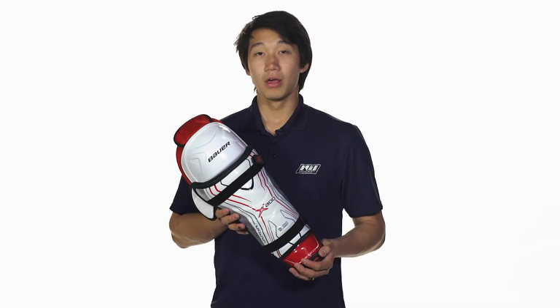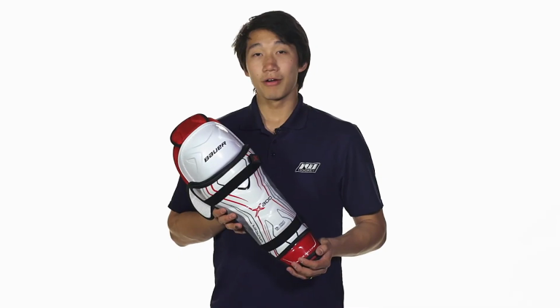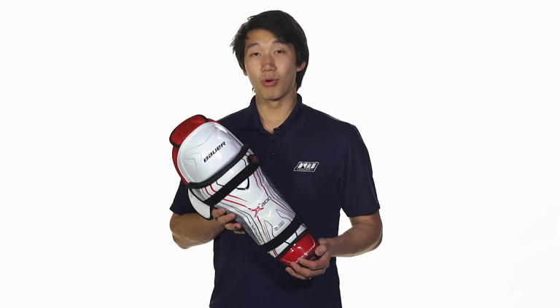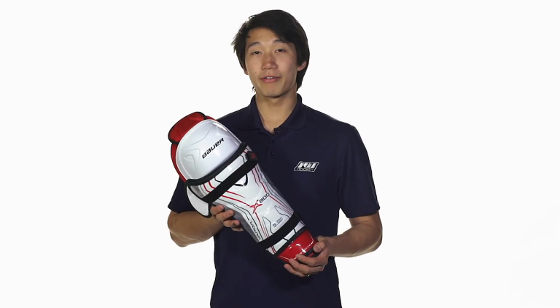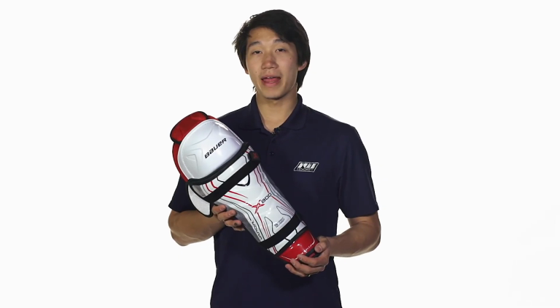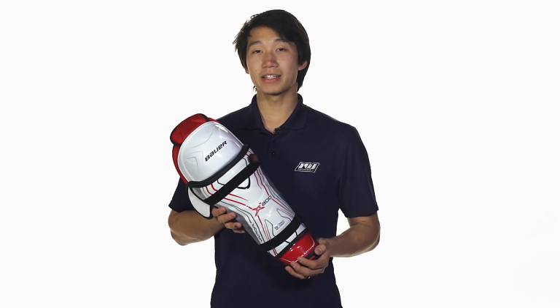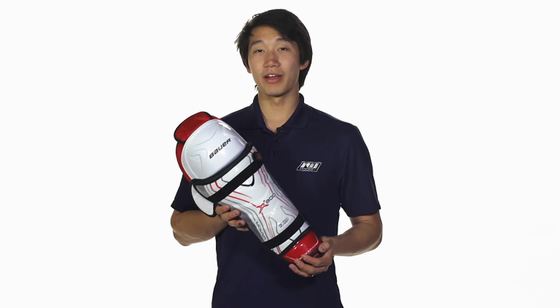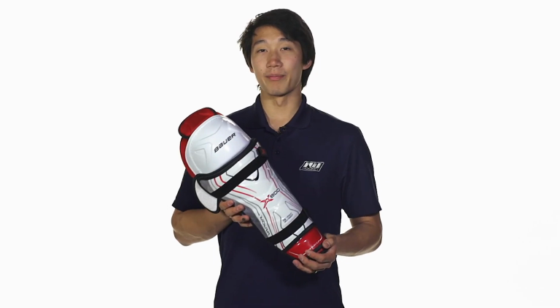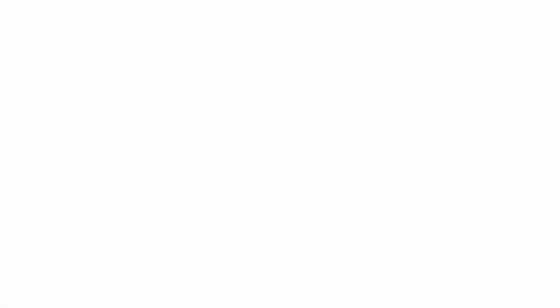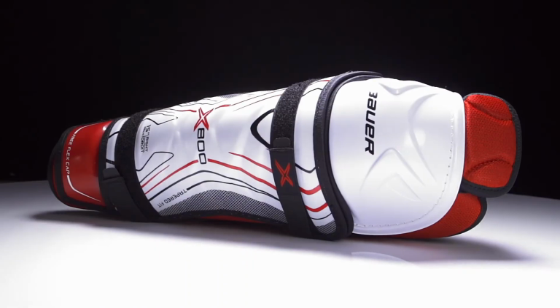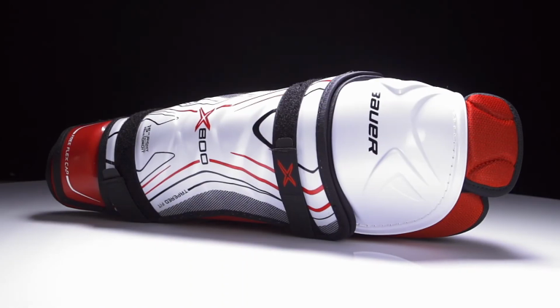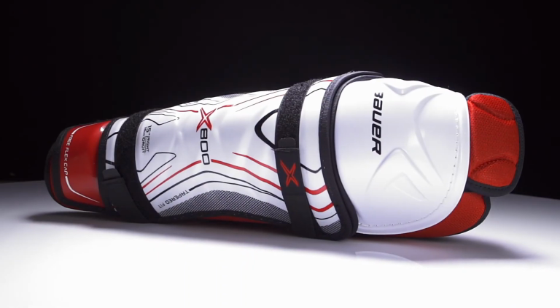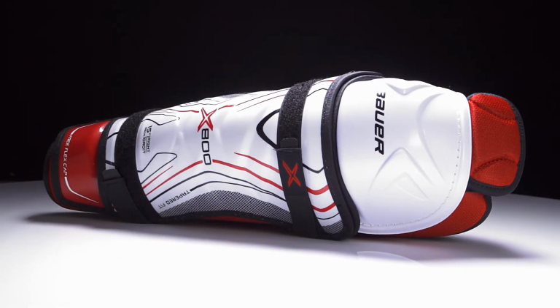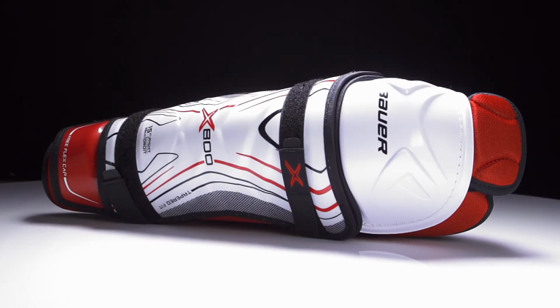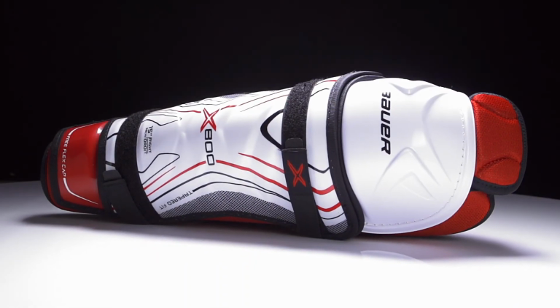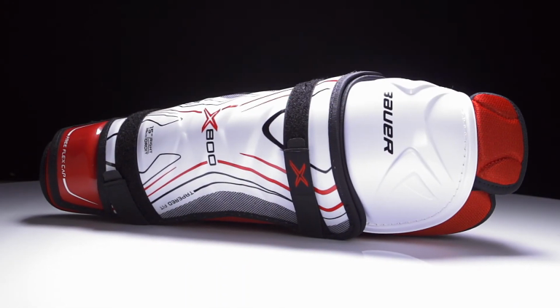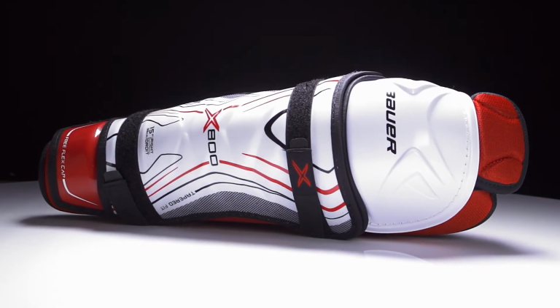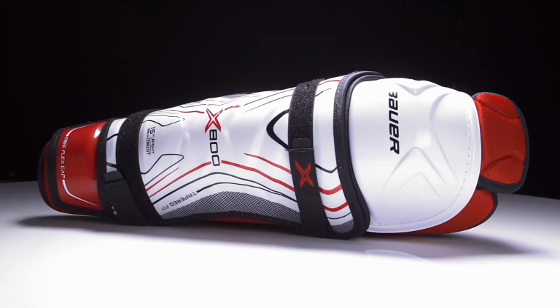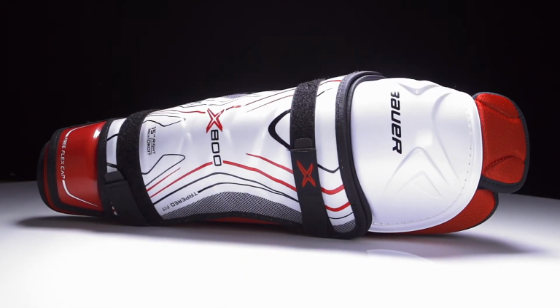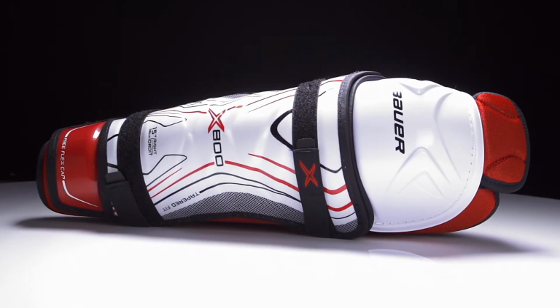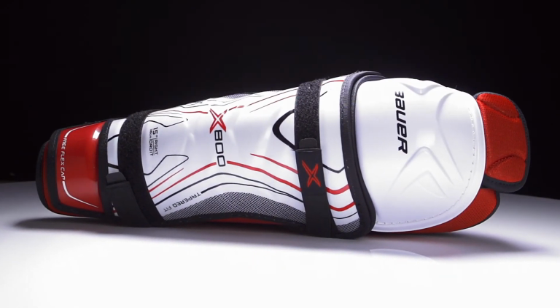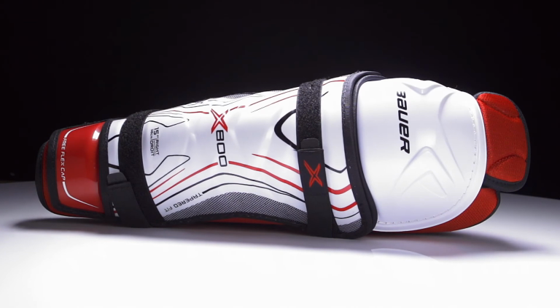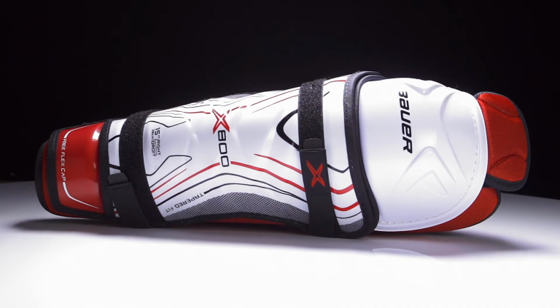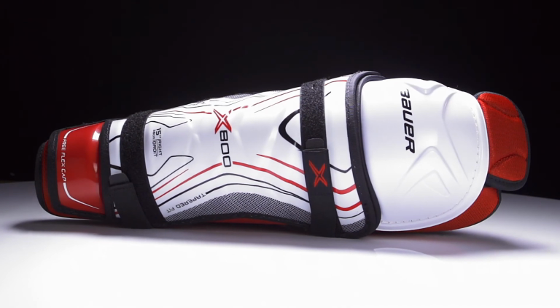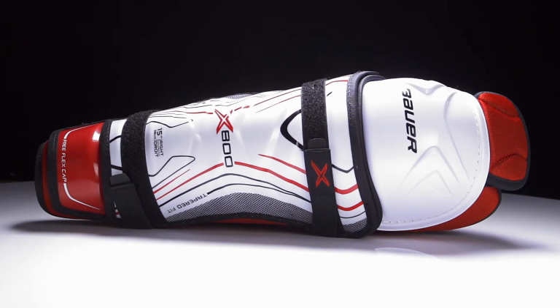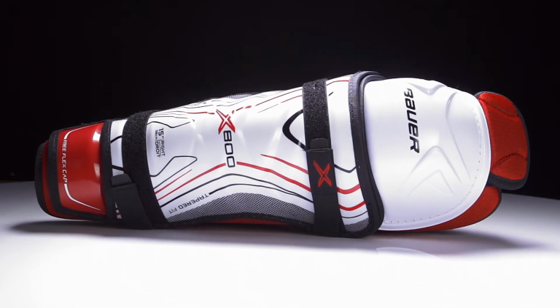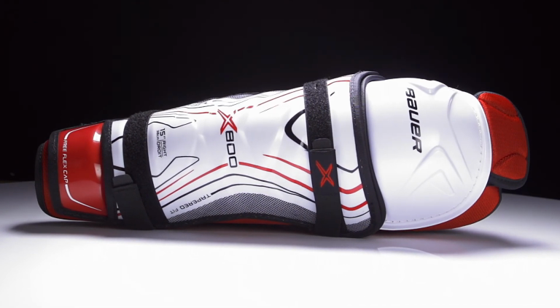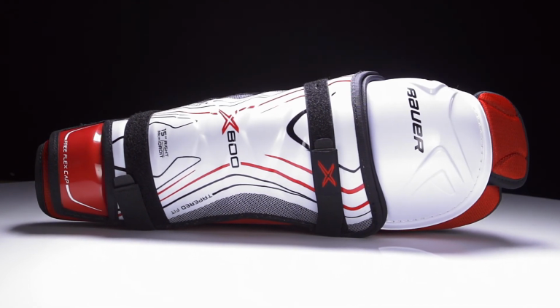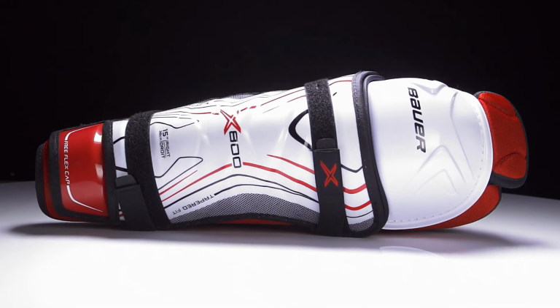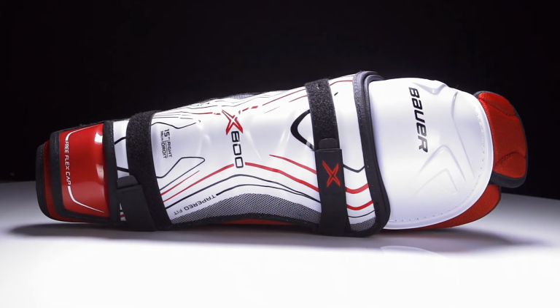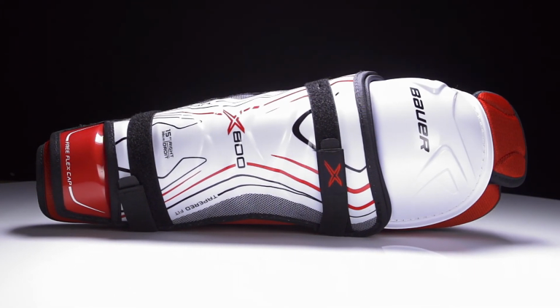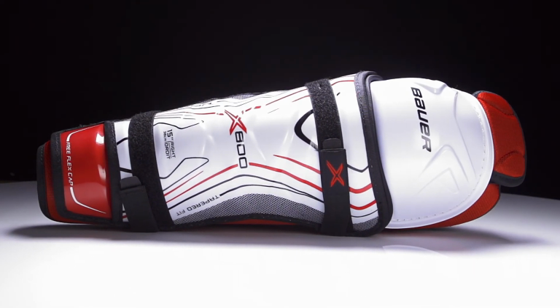For more information on the Bauer Vapor X800 hockey shin guards, make sure you check it out at inlineandicewarehouse.com.